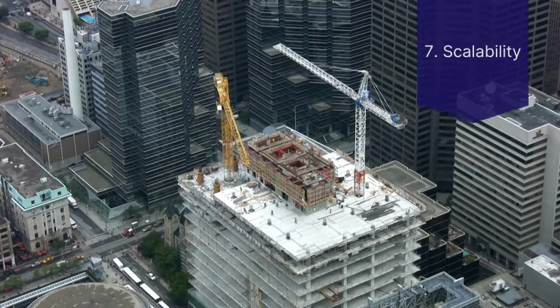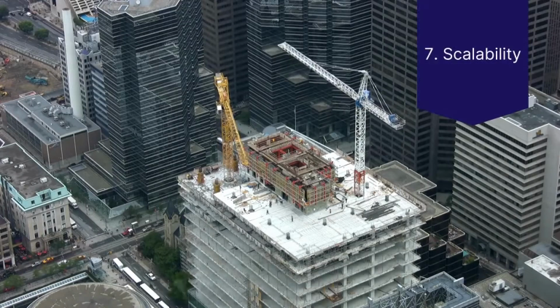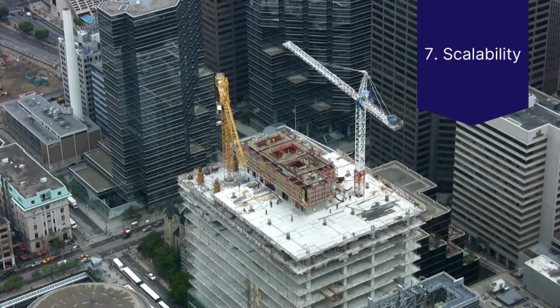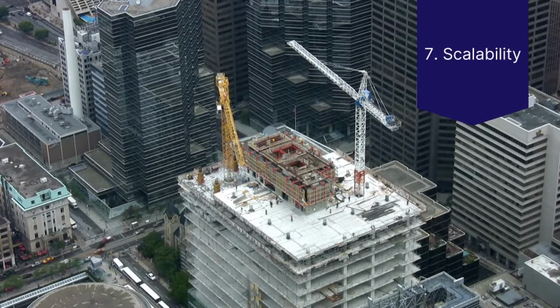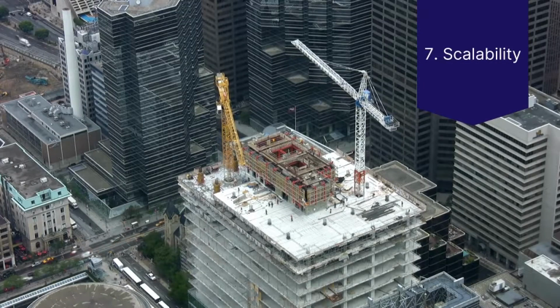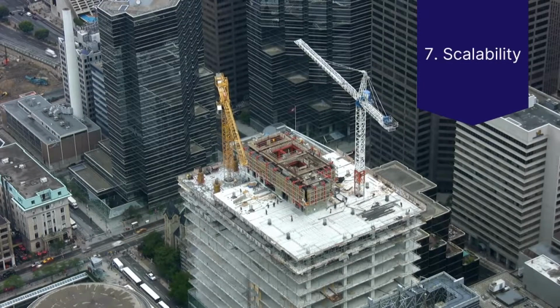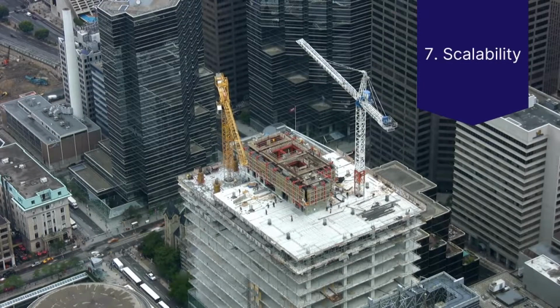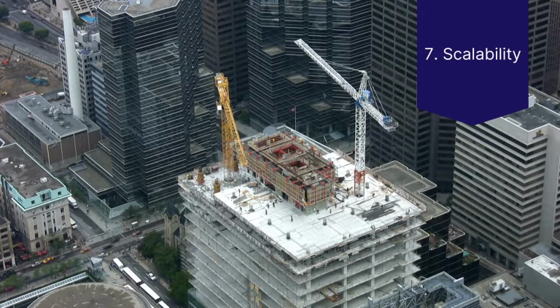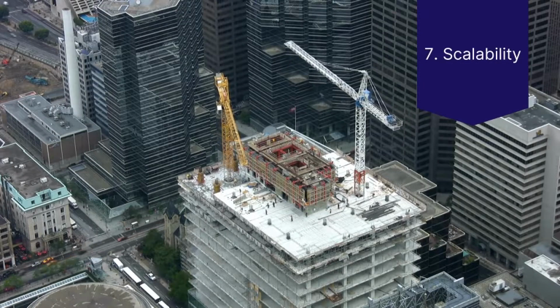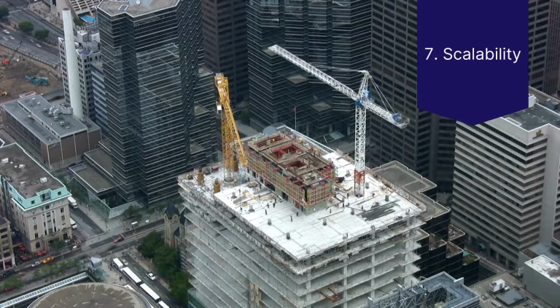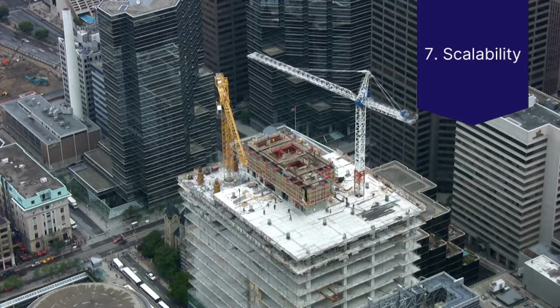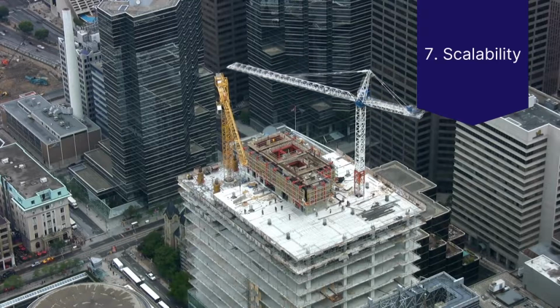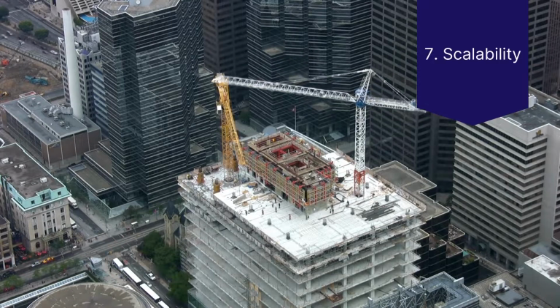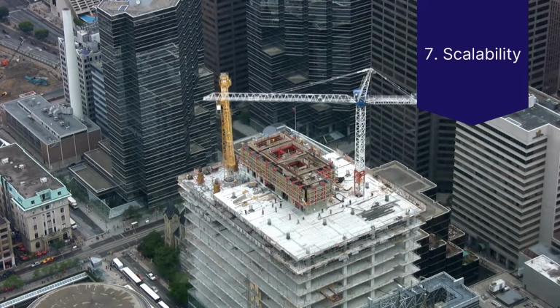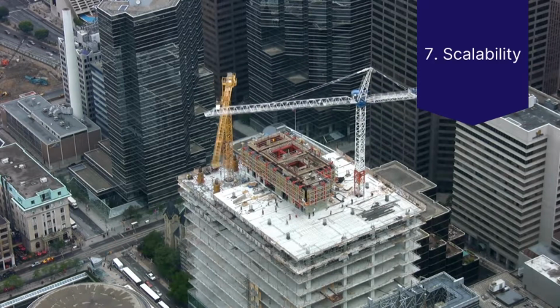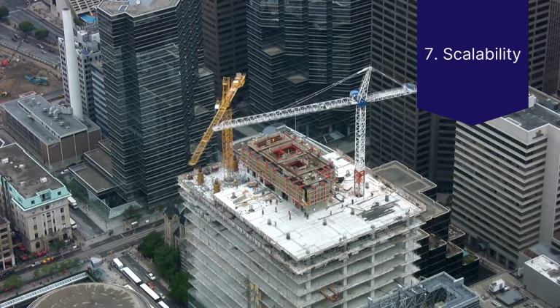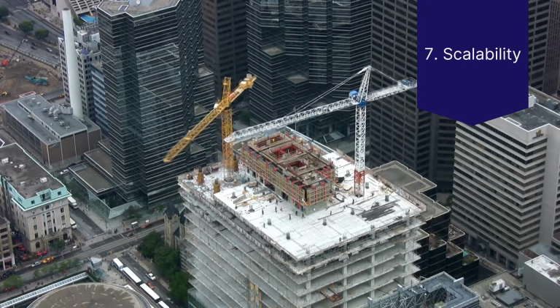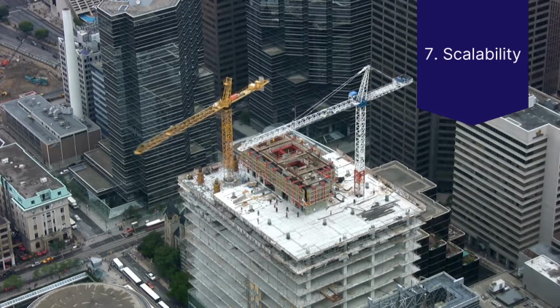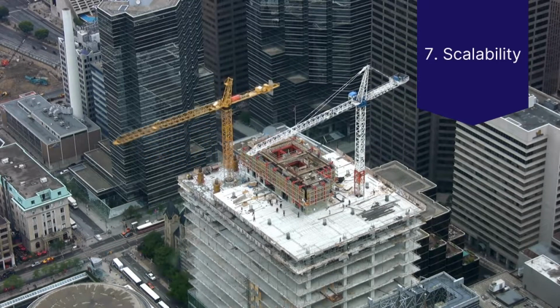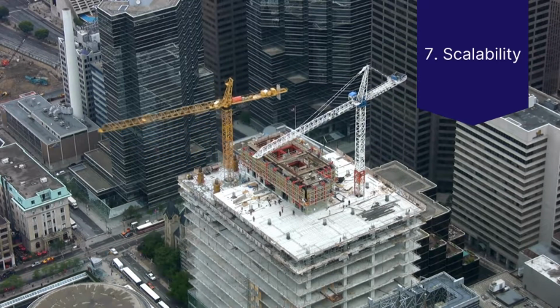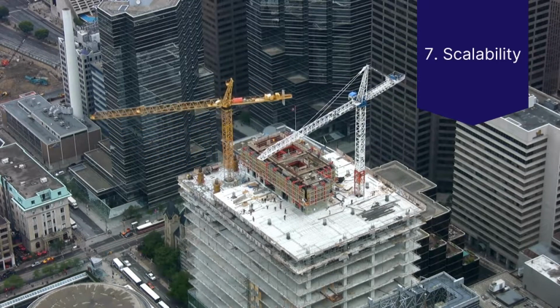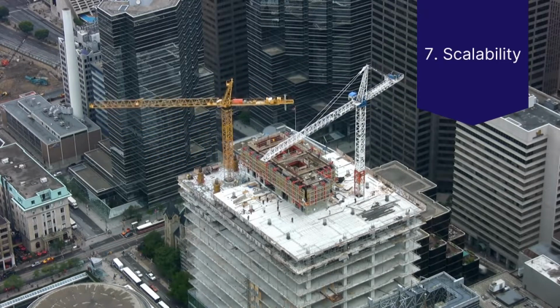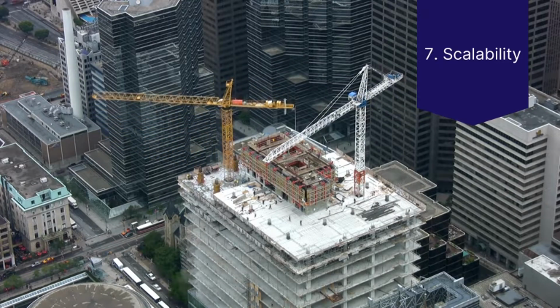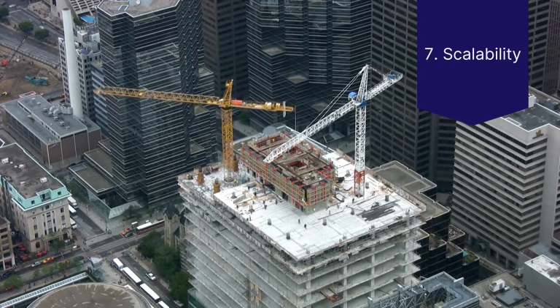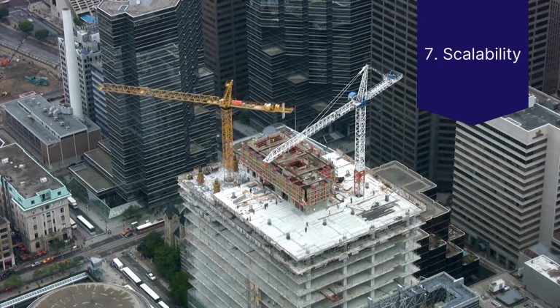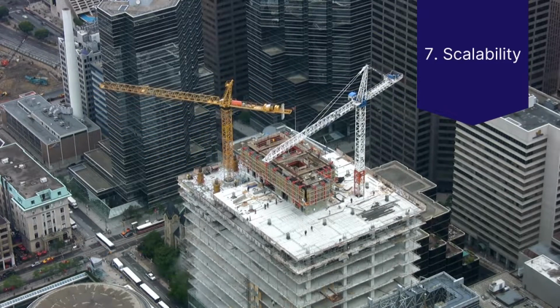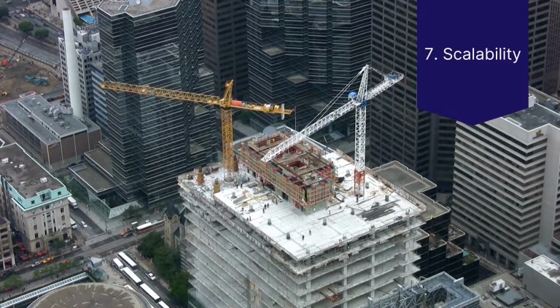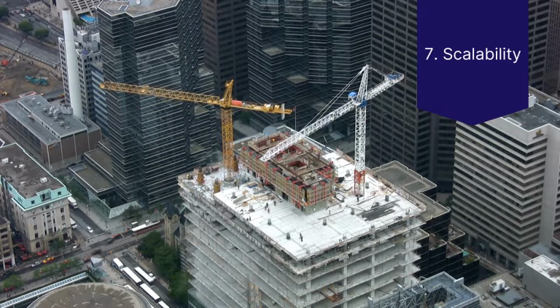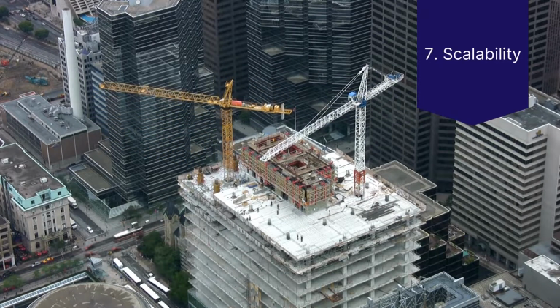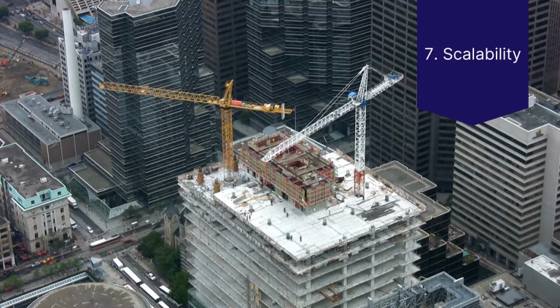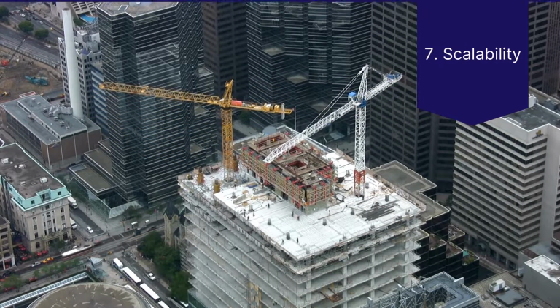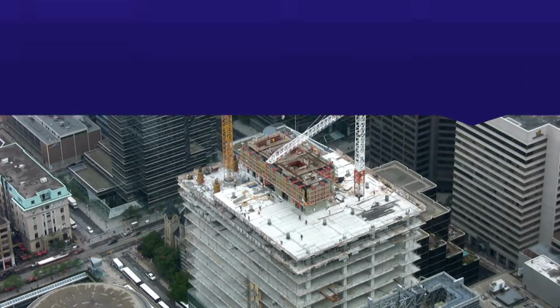And finally, number six, air quality: what steps are being taken to maintain and improve the indoor air quality? And number seven, scalability: what plans are being made to maintain the sustainability of the property as it grows?